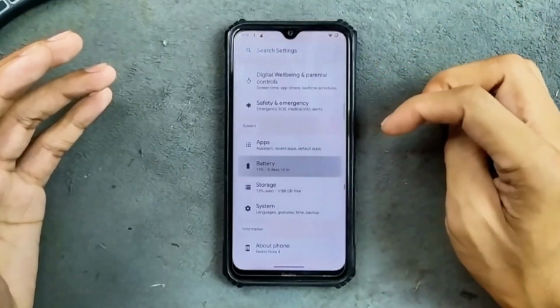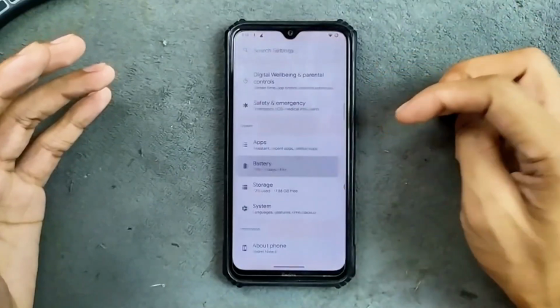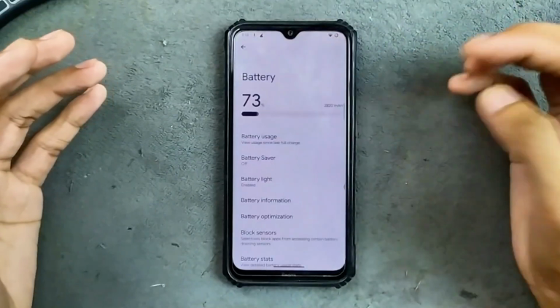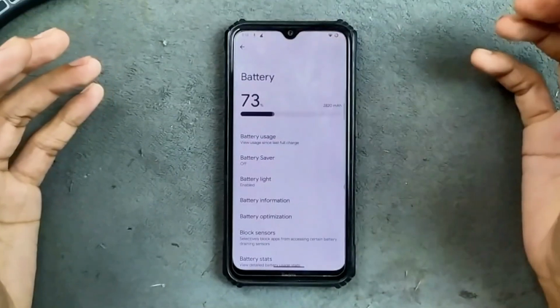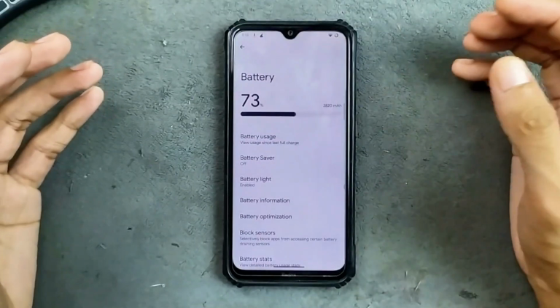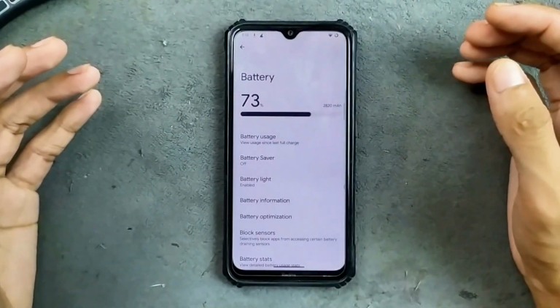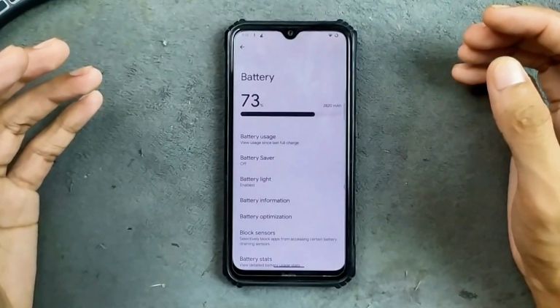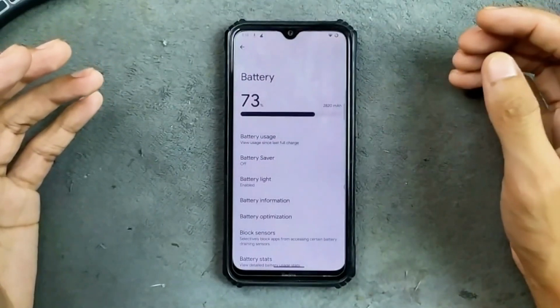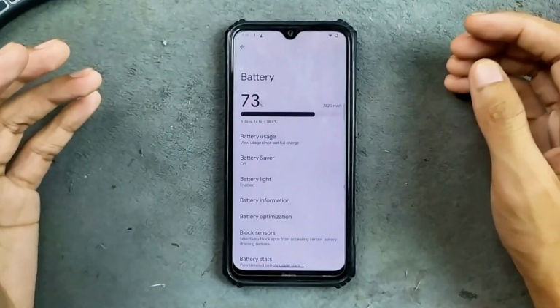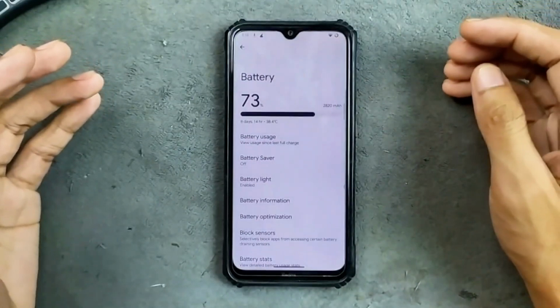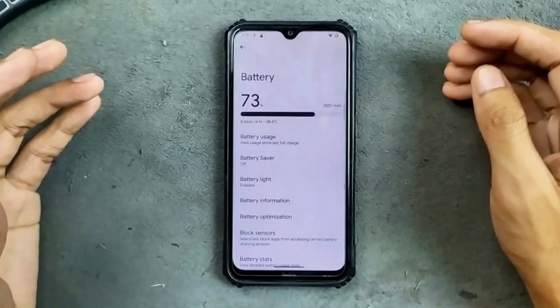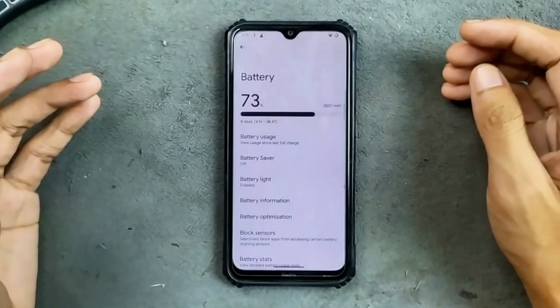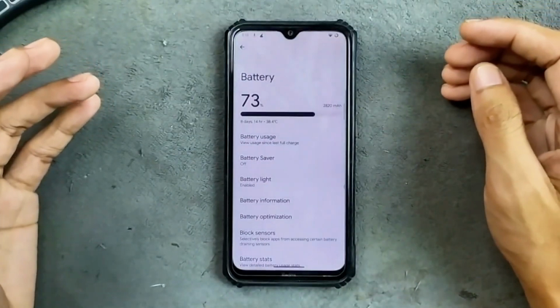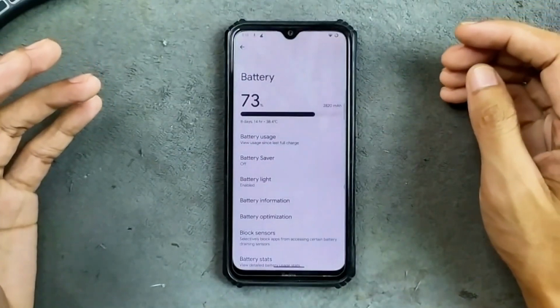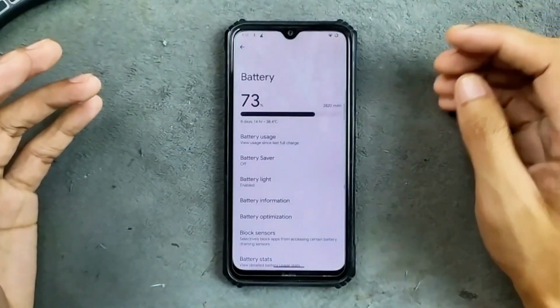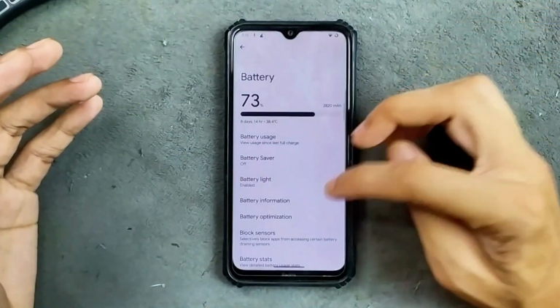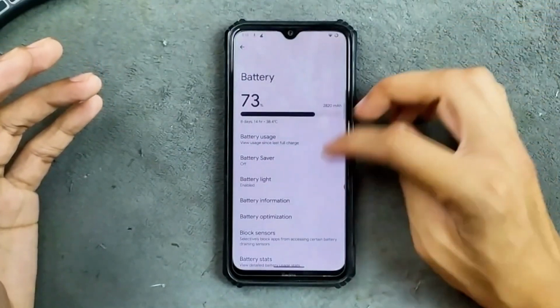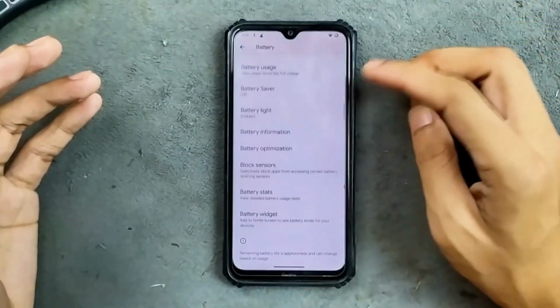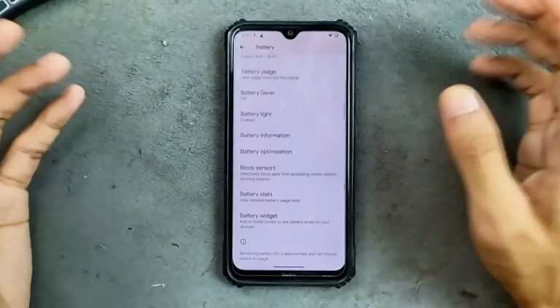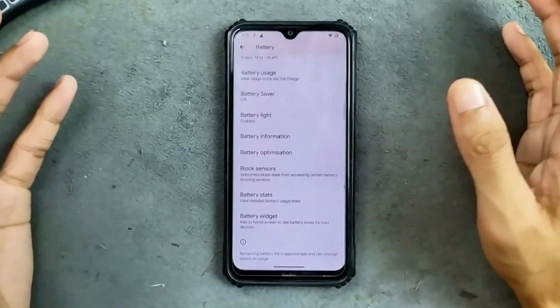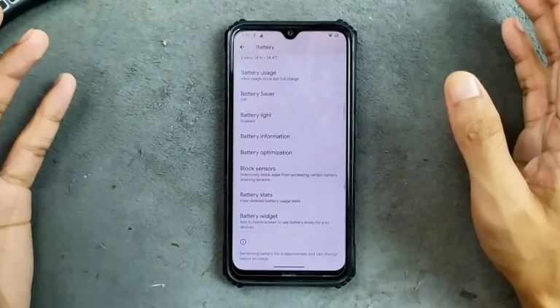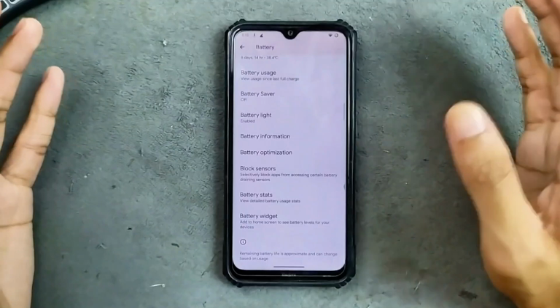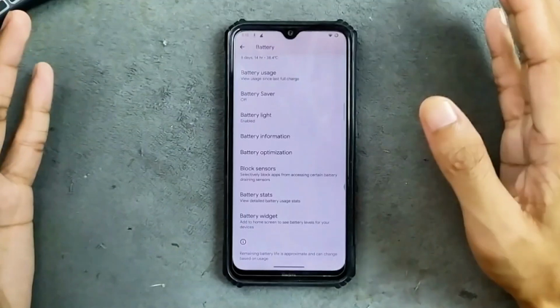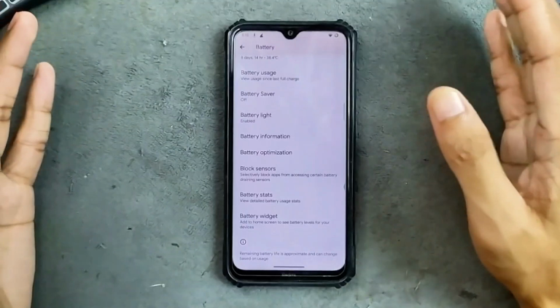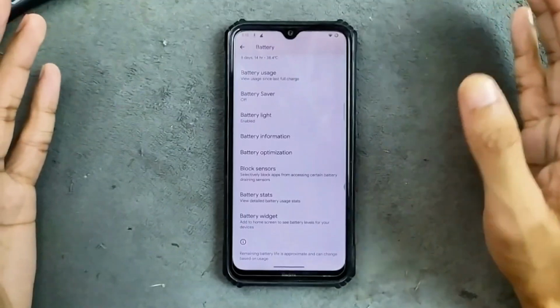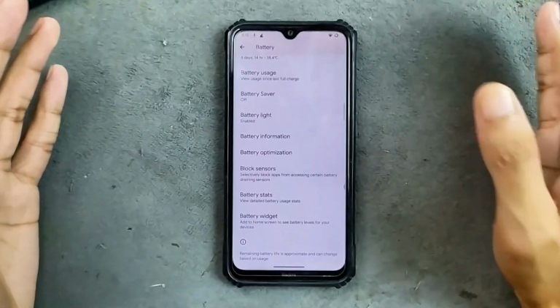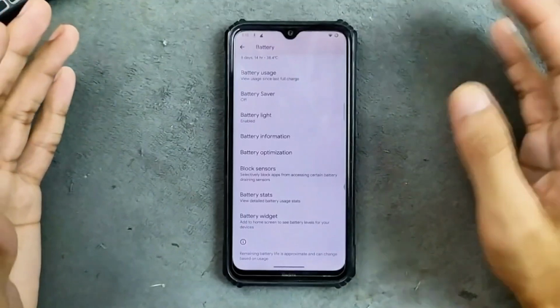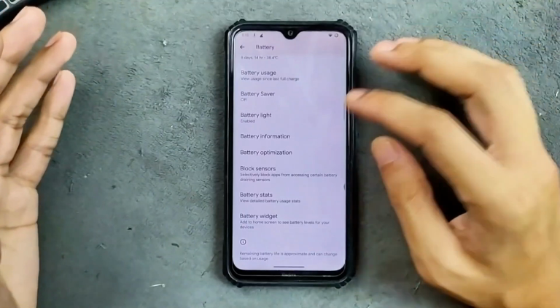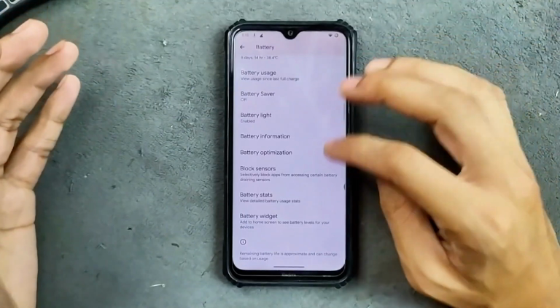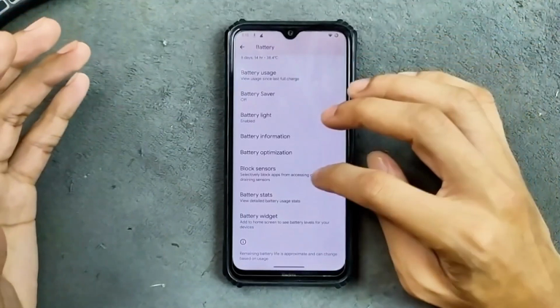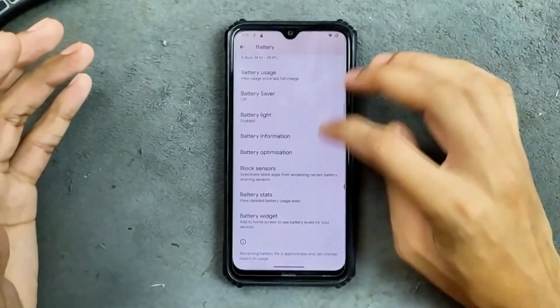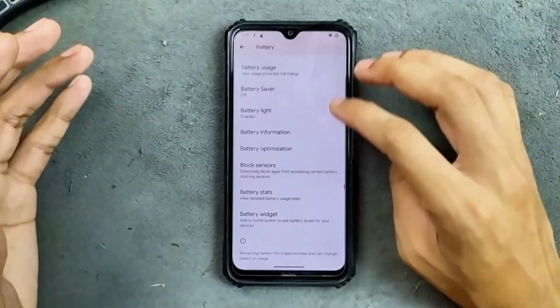In terms of battery, the battery is doing pretty well — no drain issue or anything like that. But fast charging is still not working.